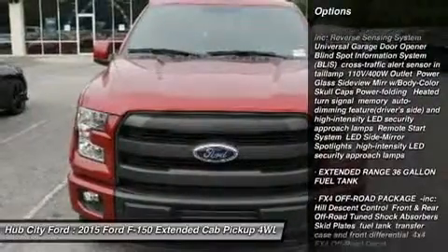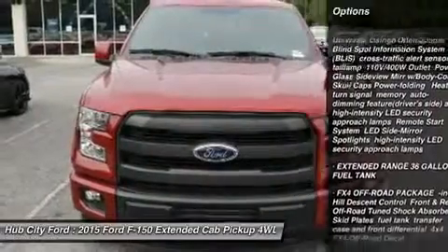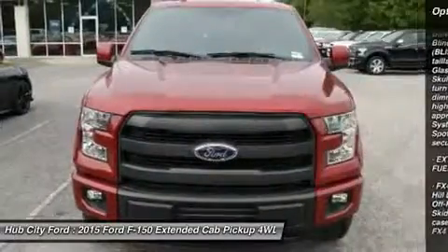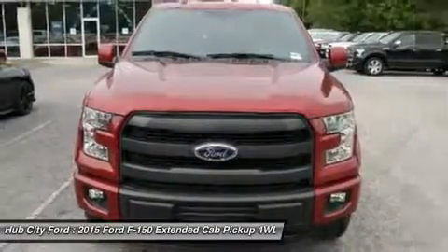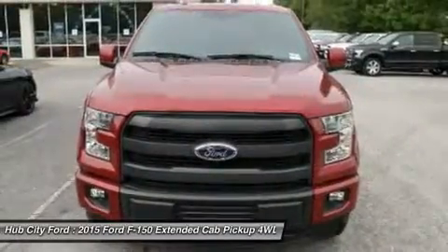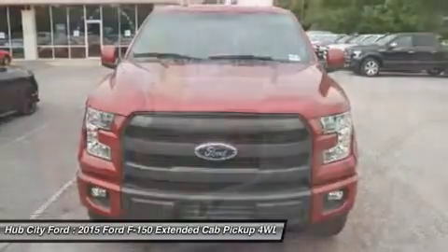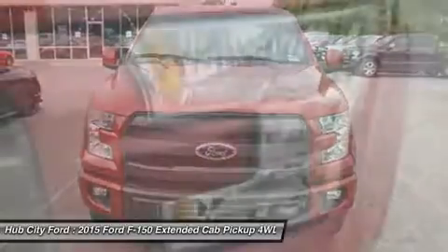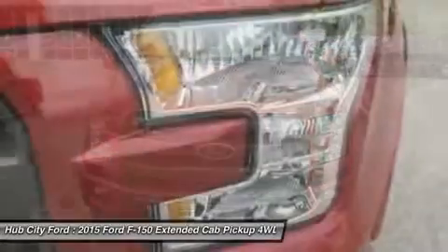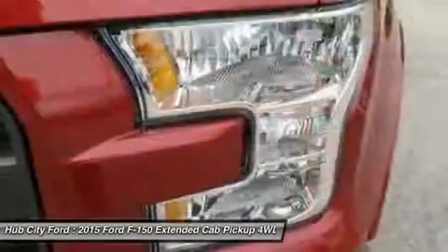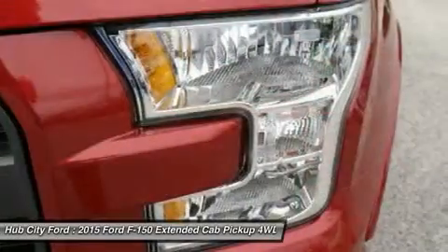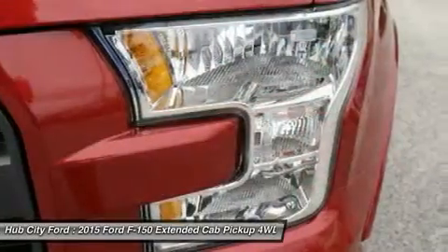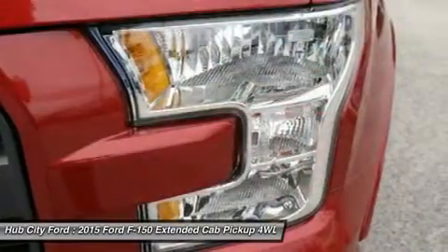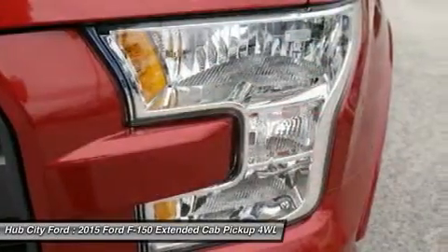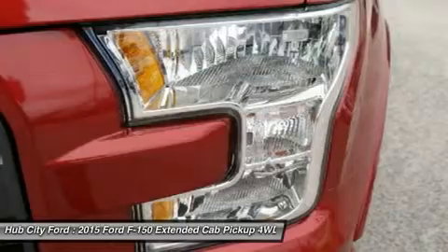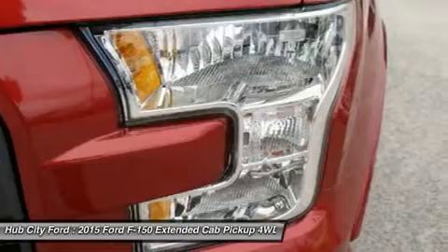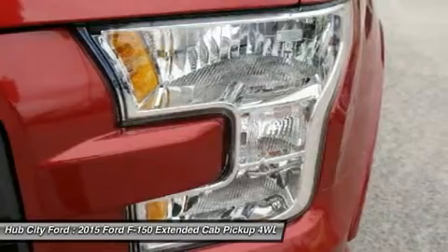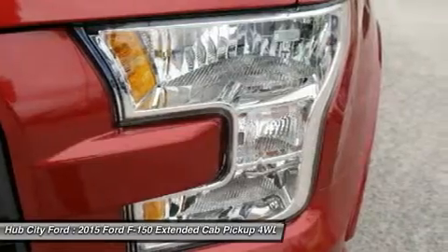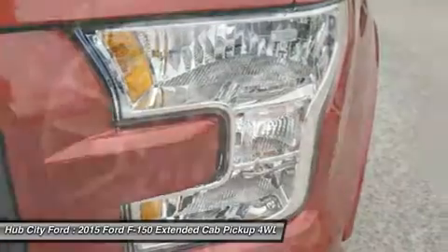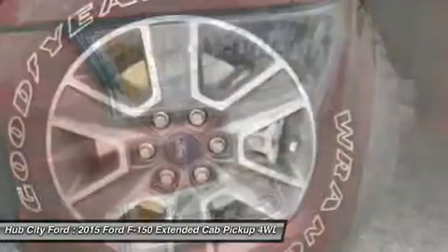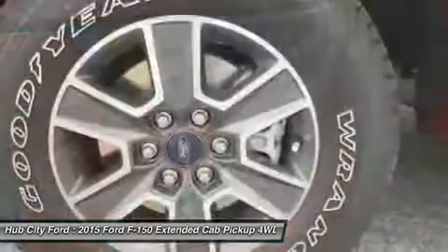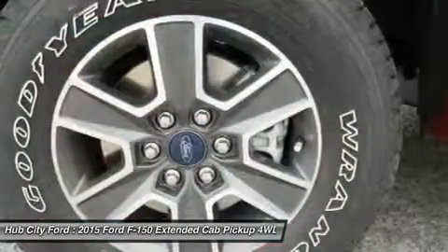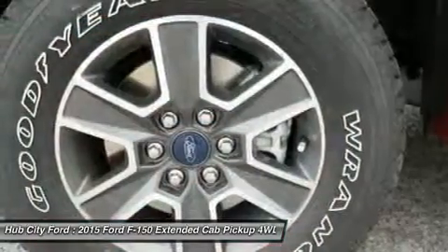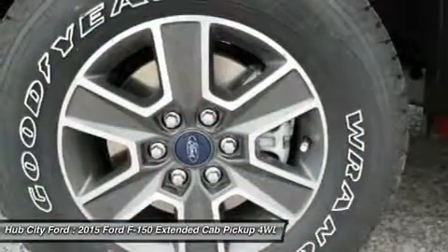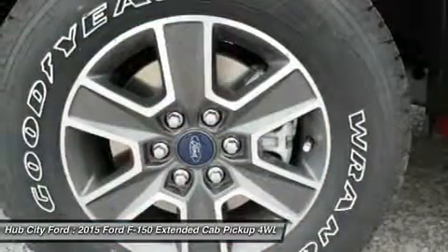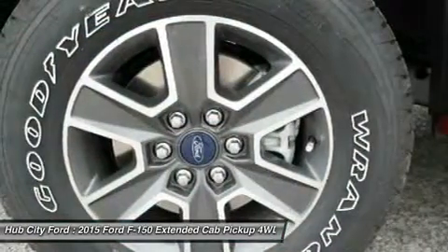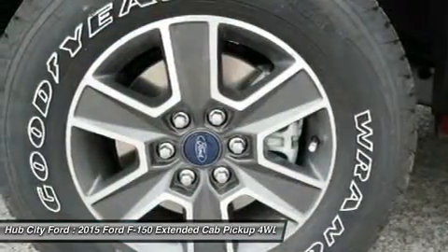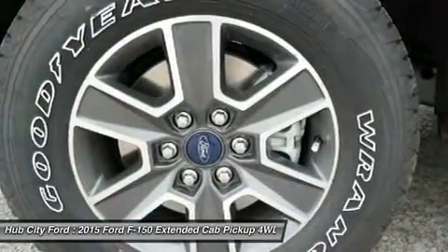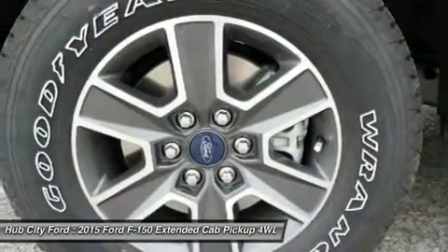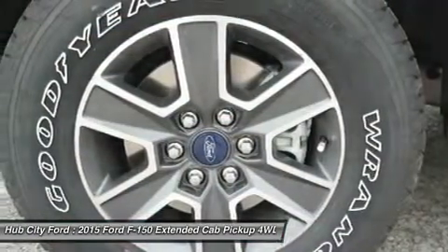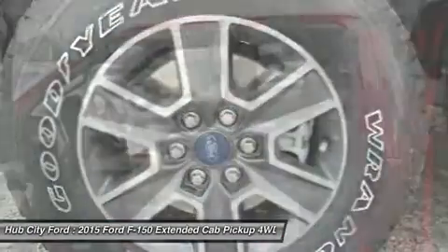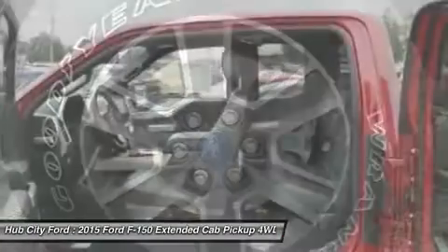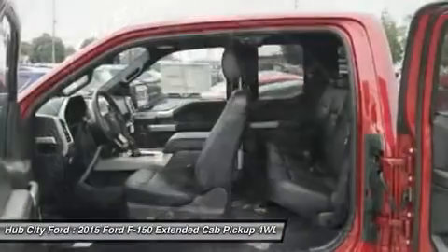Leather-wrapped steering wheel, power steering, adjustable steering wheel, aluminum wheels, four-wheel disc brakes, four-wheel drive.